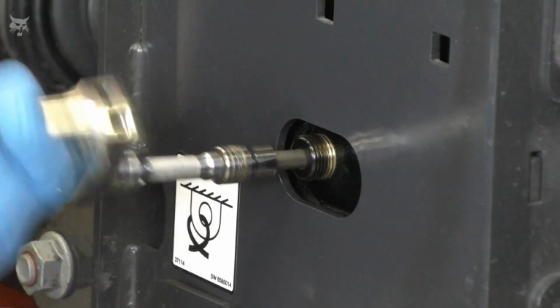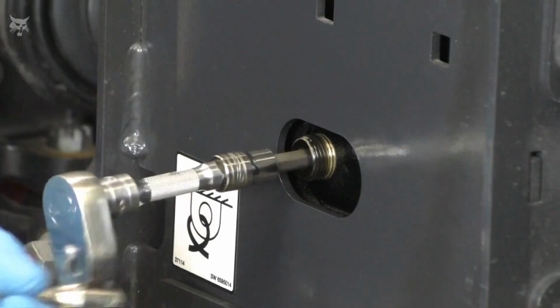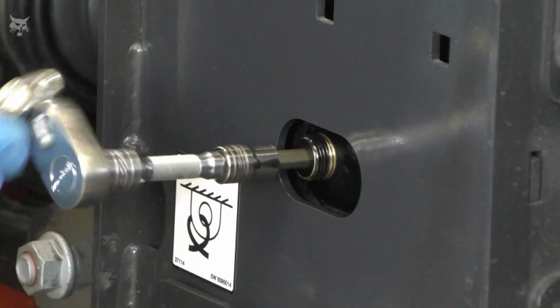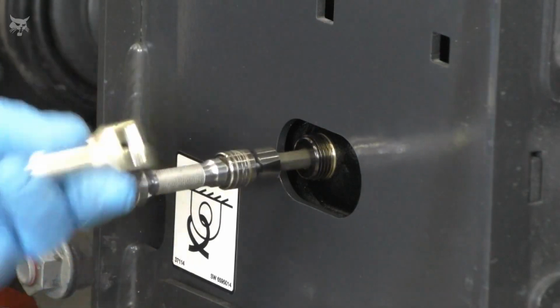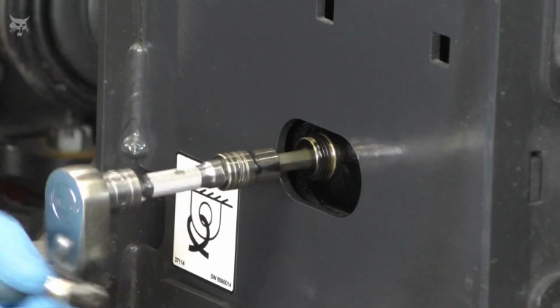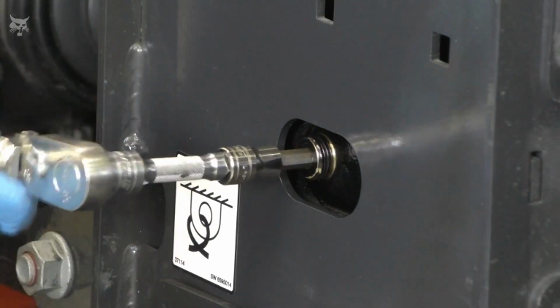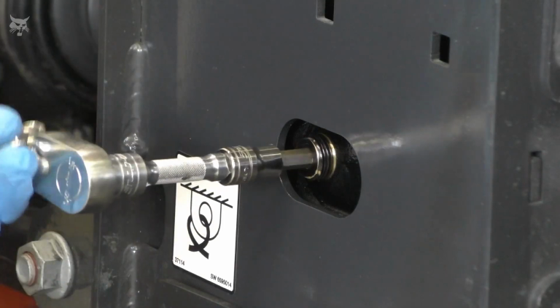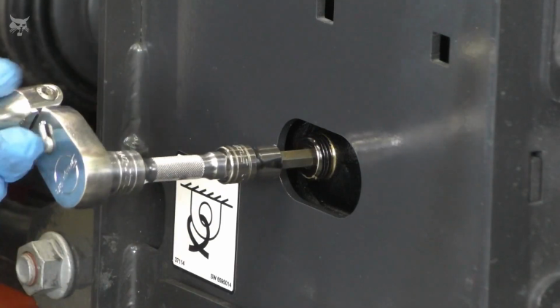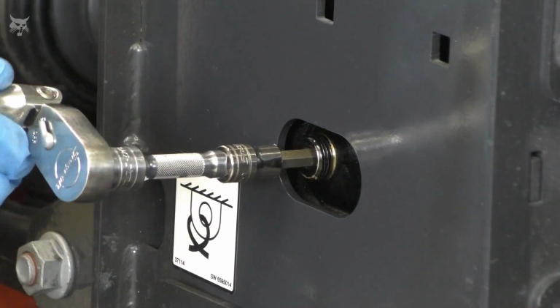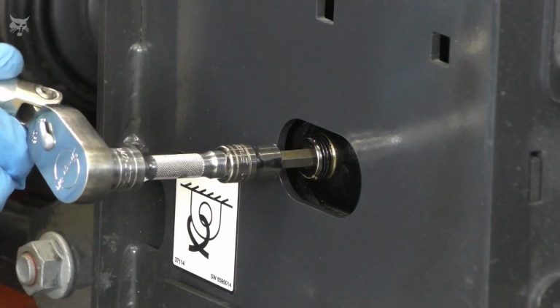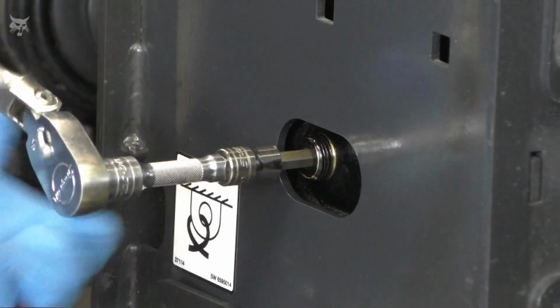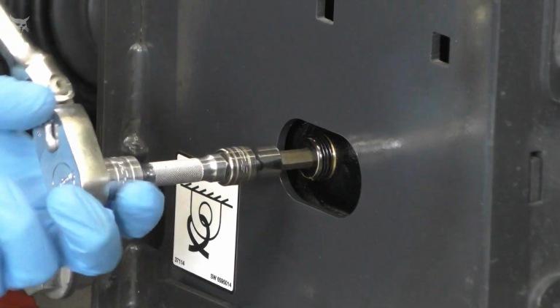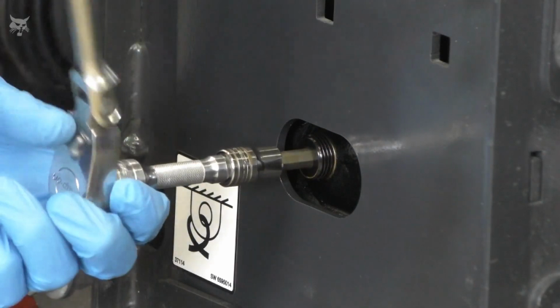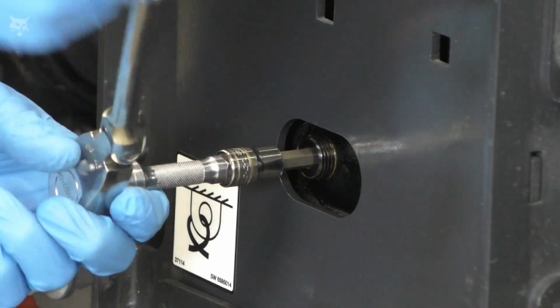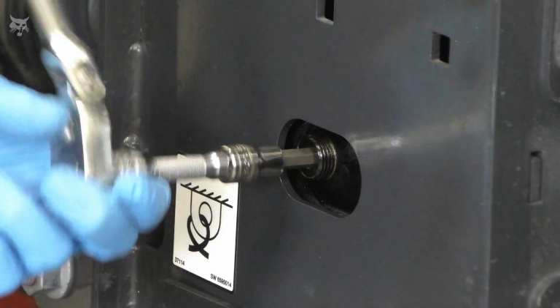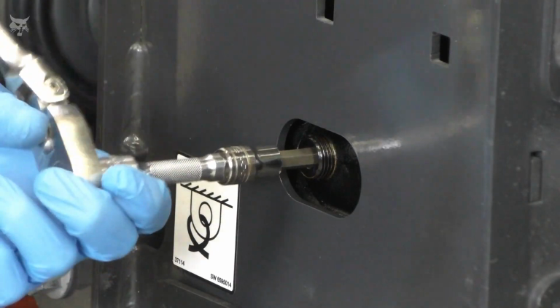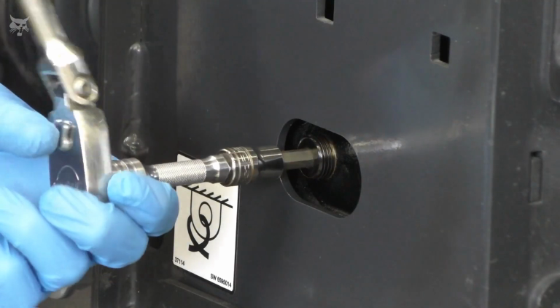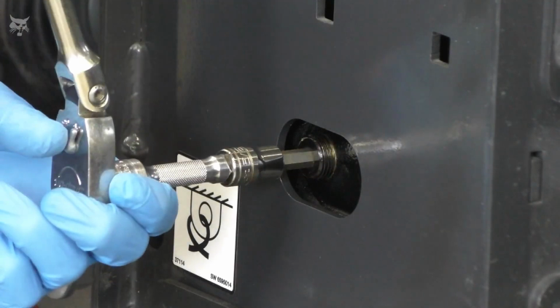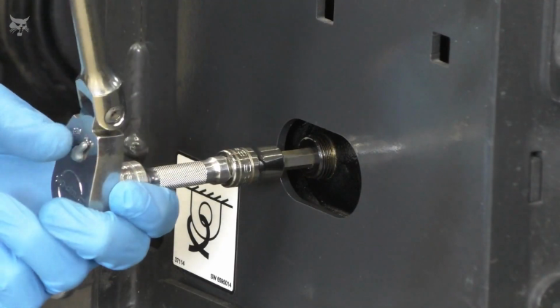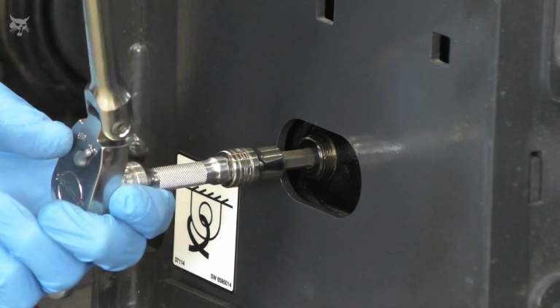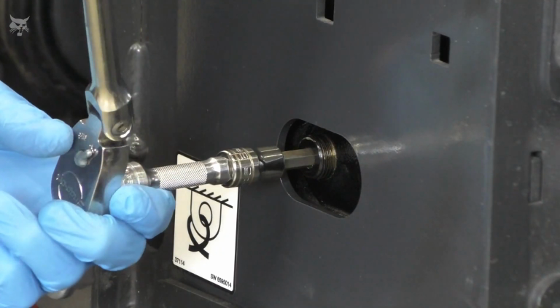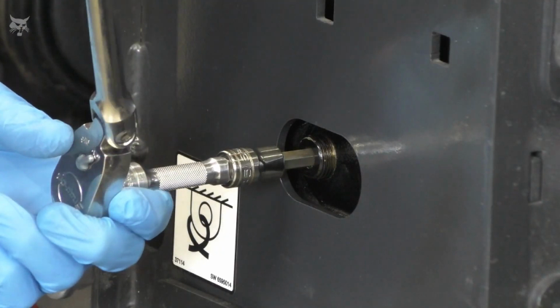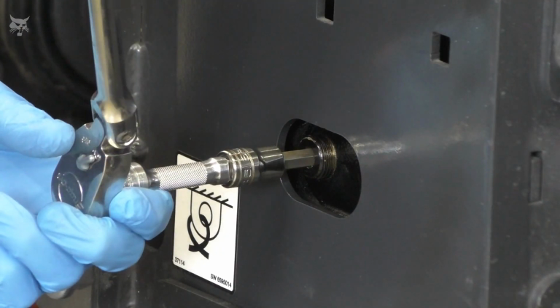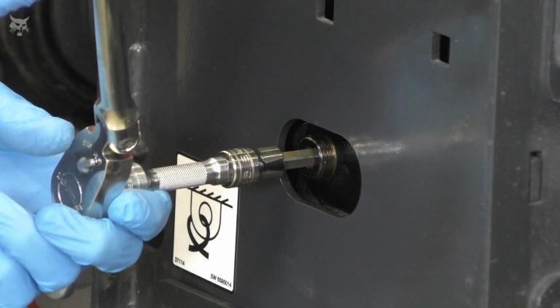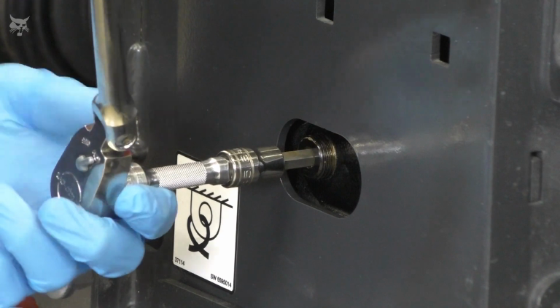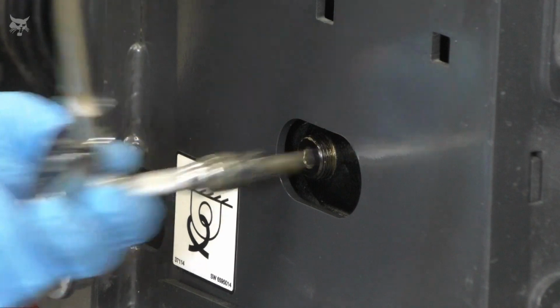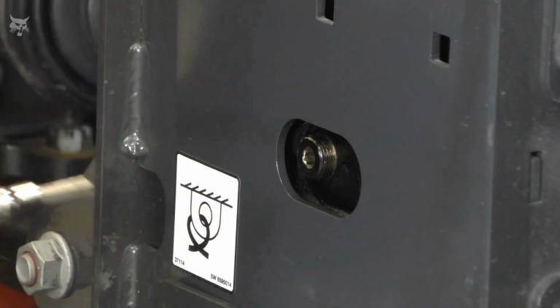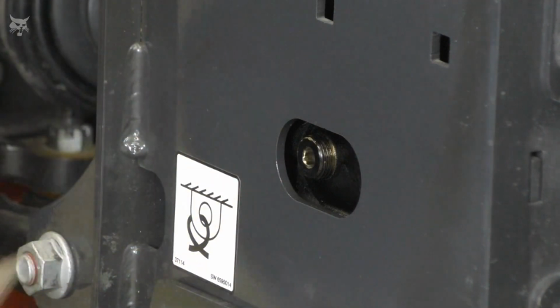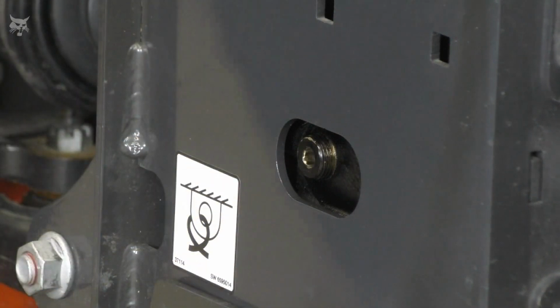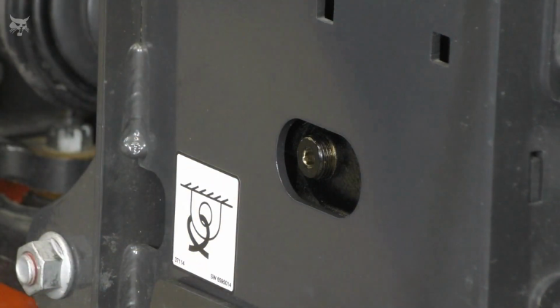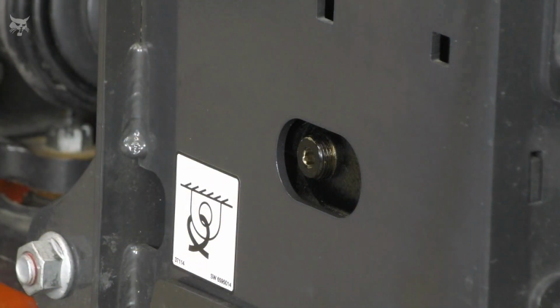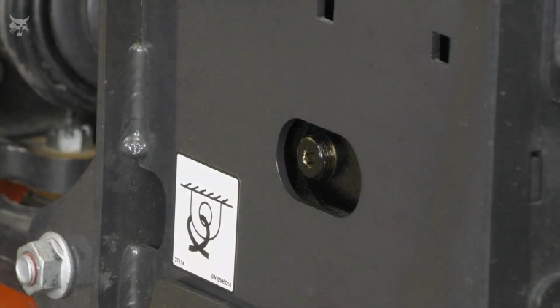If you need to replace the axle fluid, make sure the check plug is installed to prevent debris from entering the axle housing.